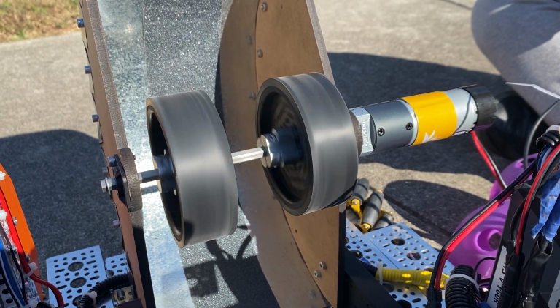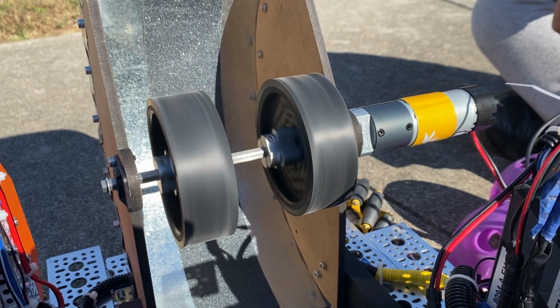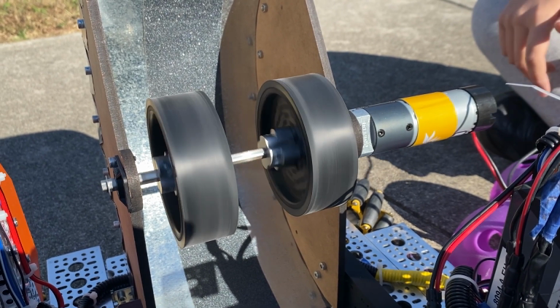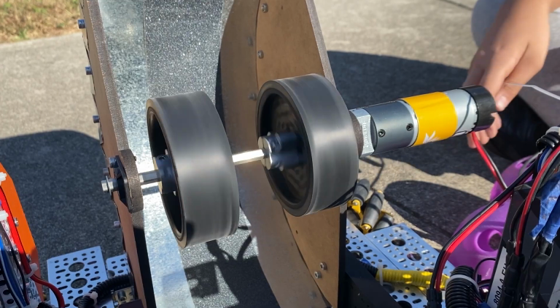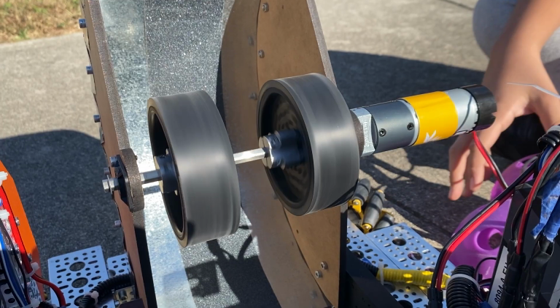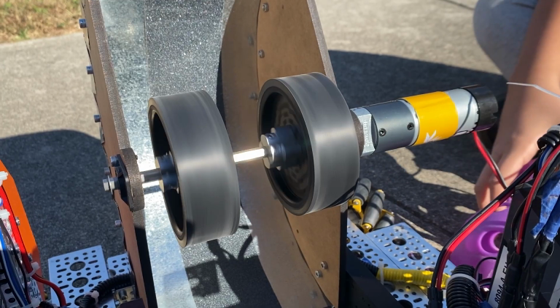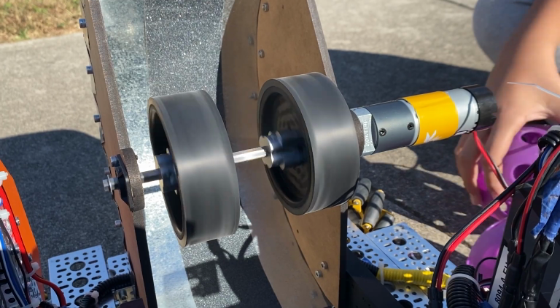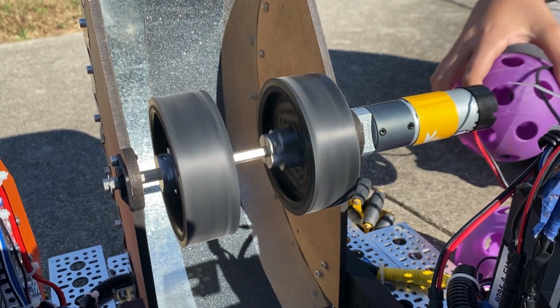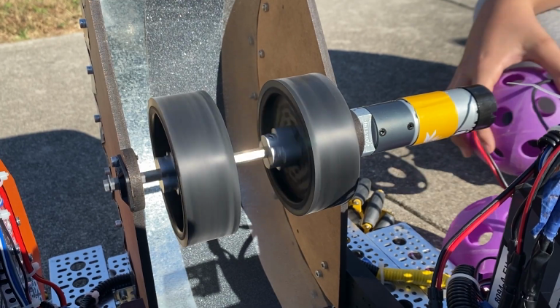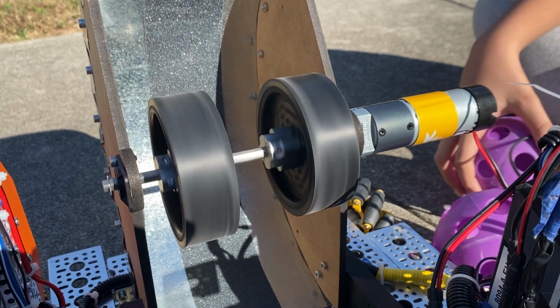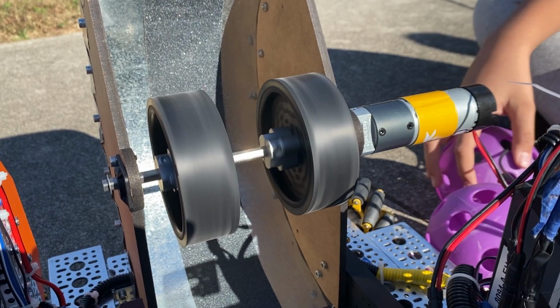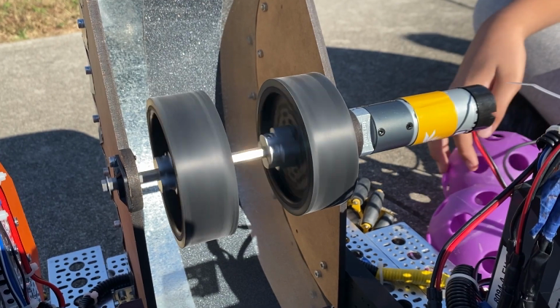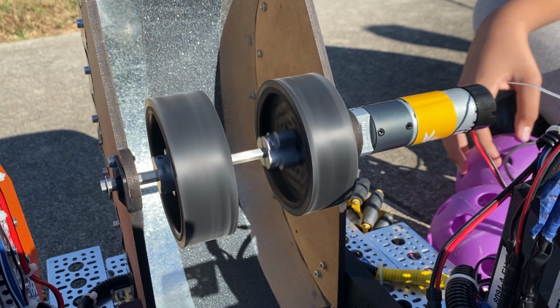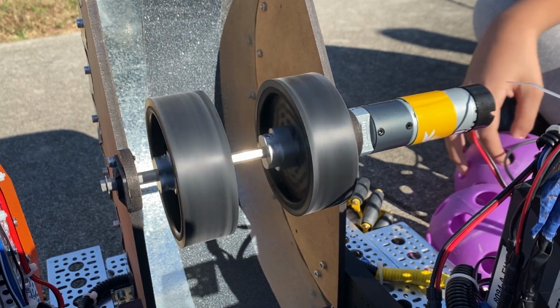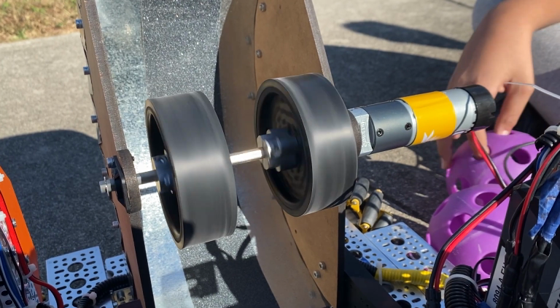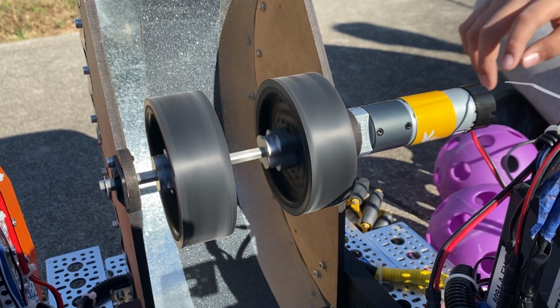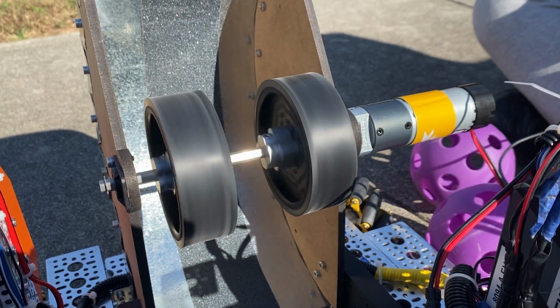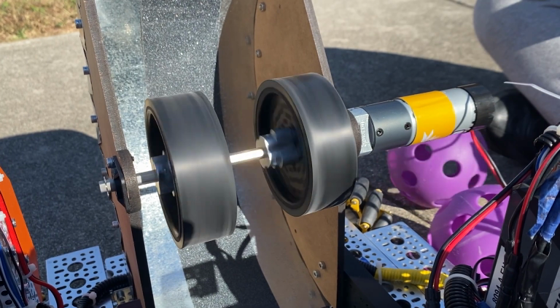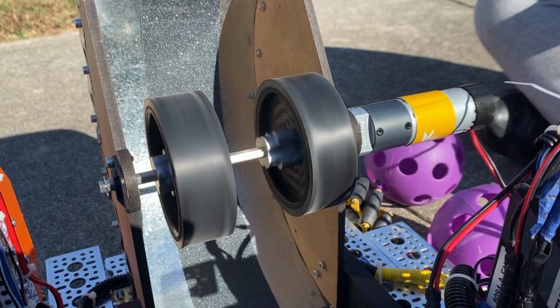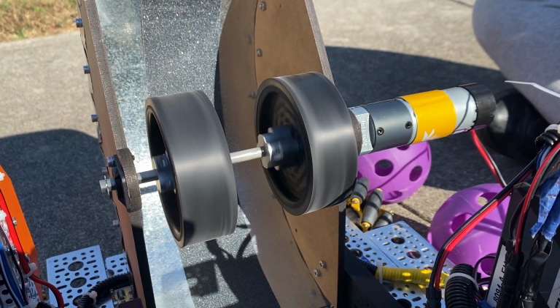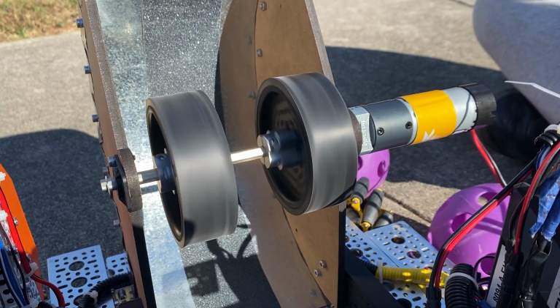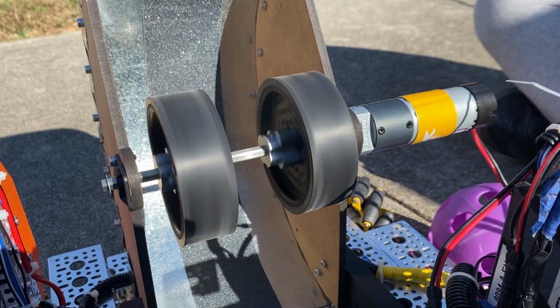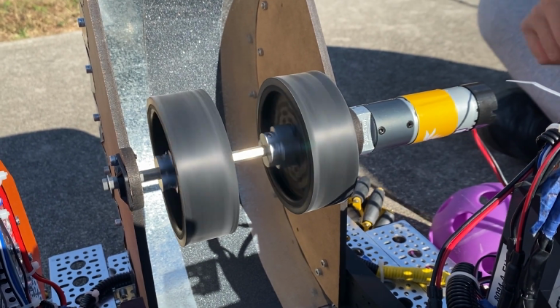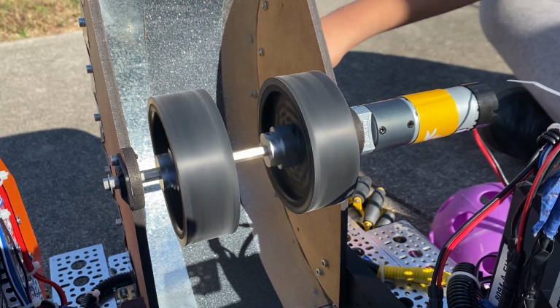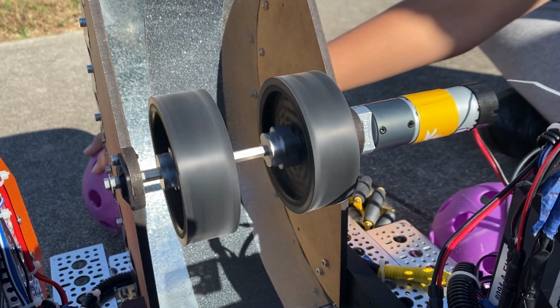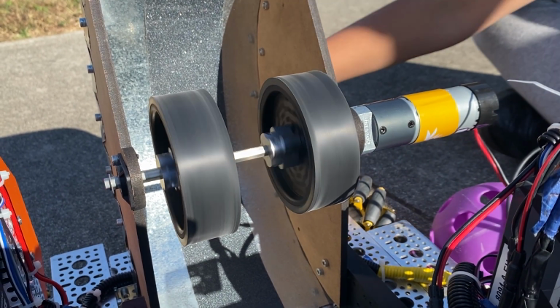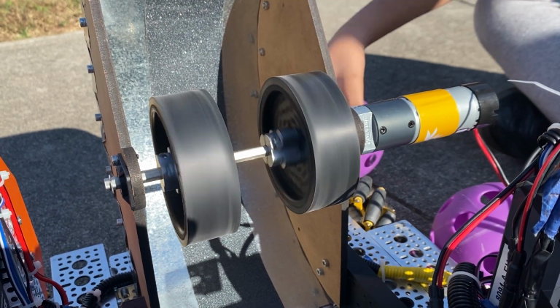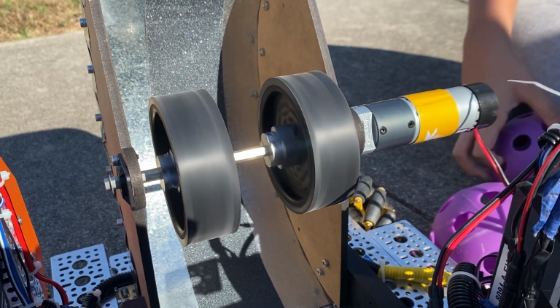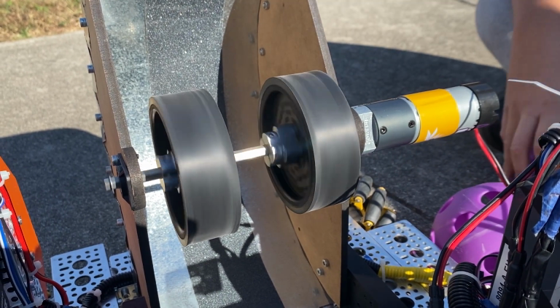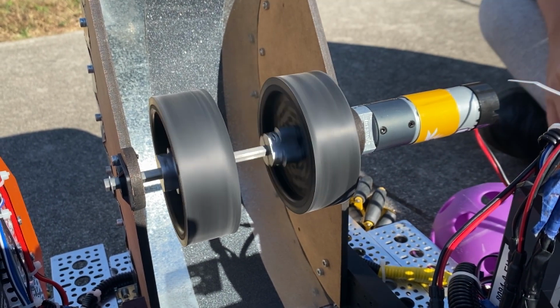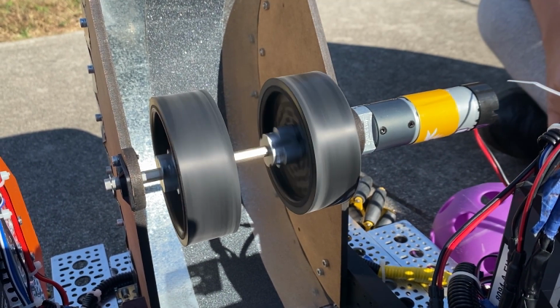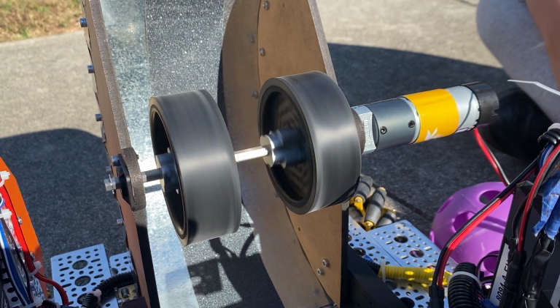This is a 6,000 RPM motor on our custom-built hooded launch system.